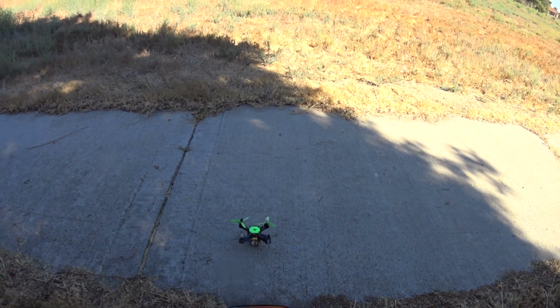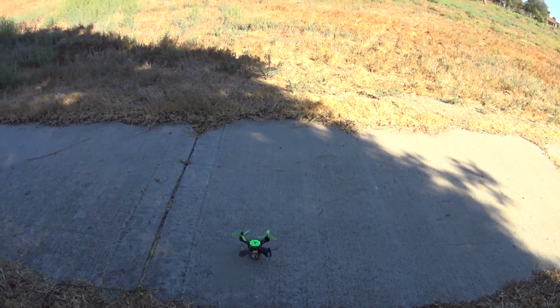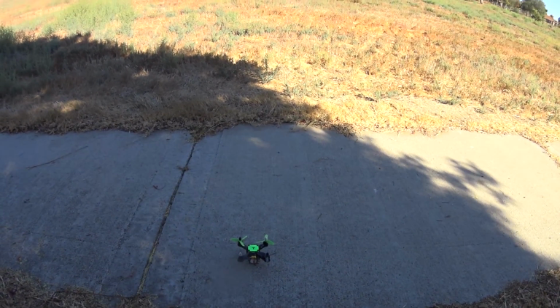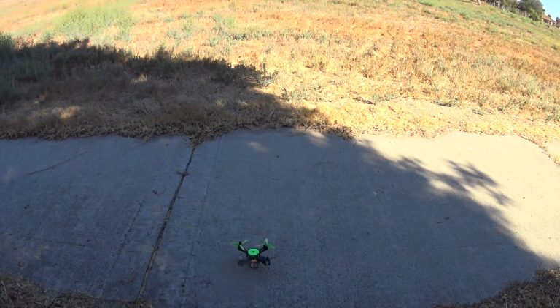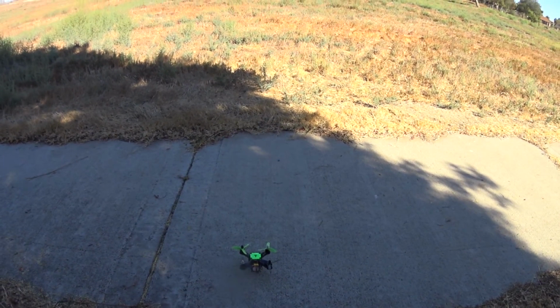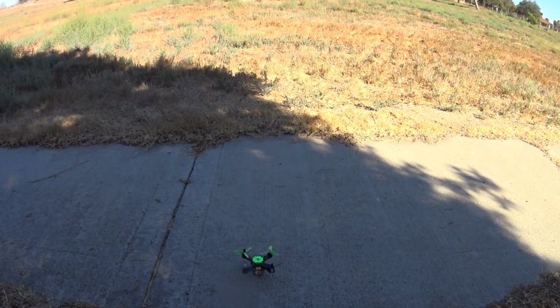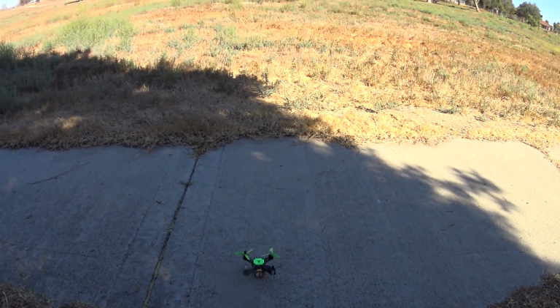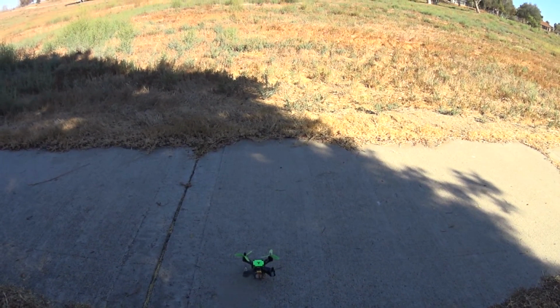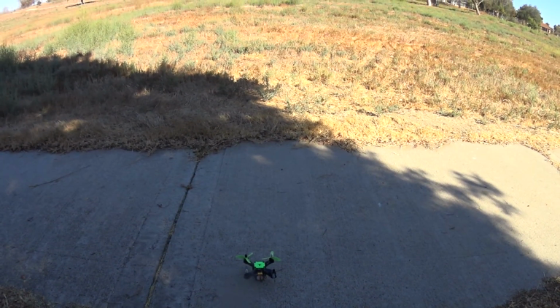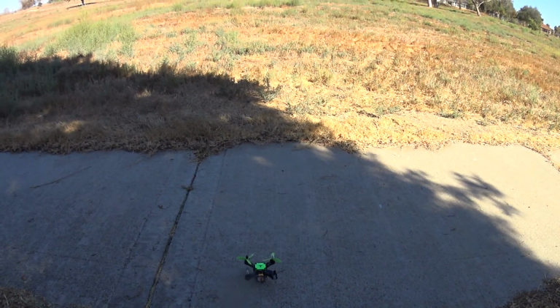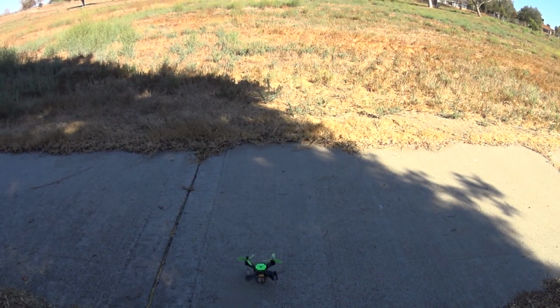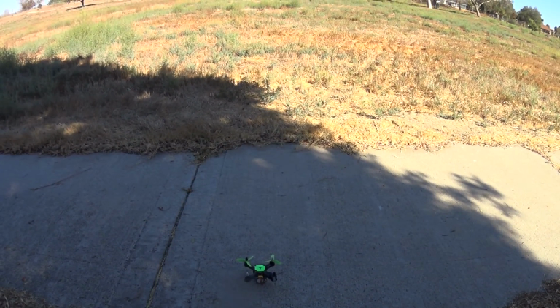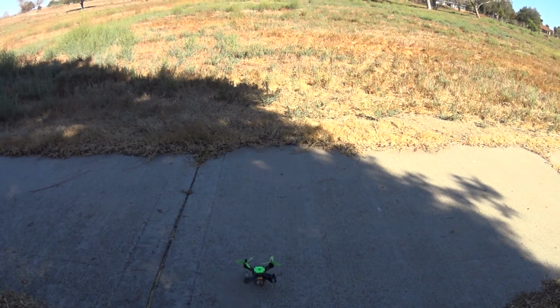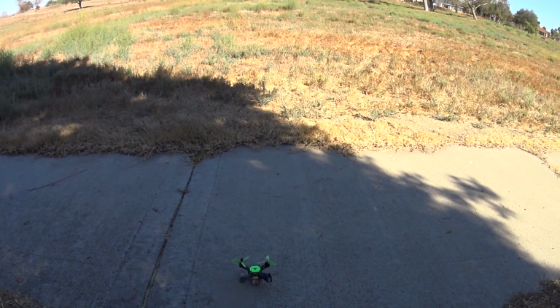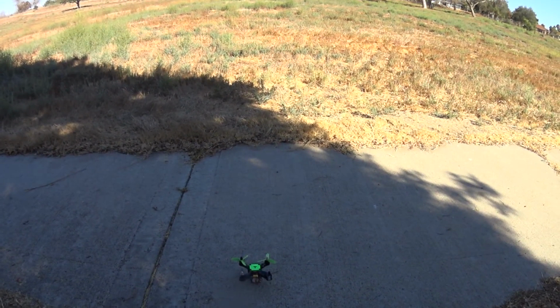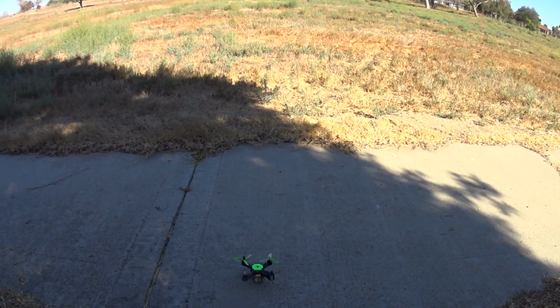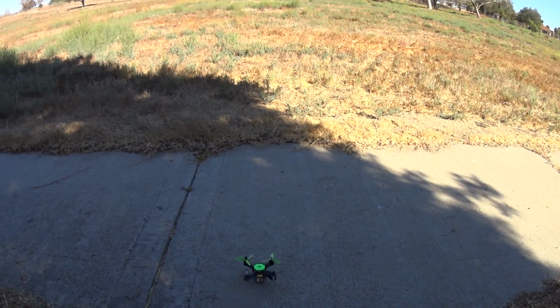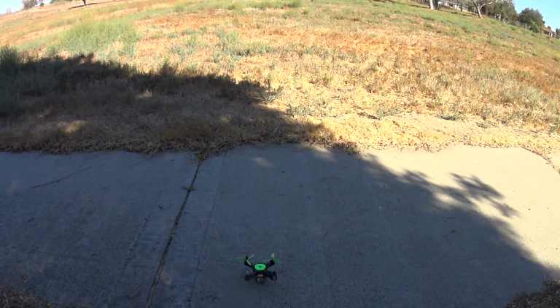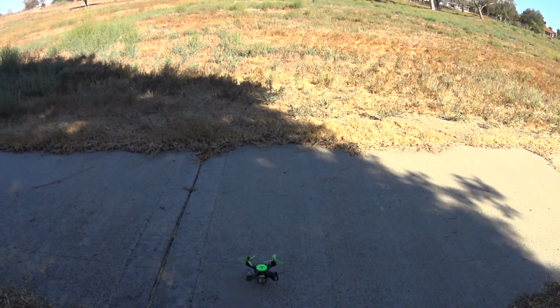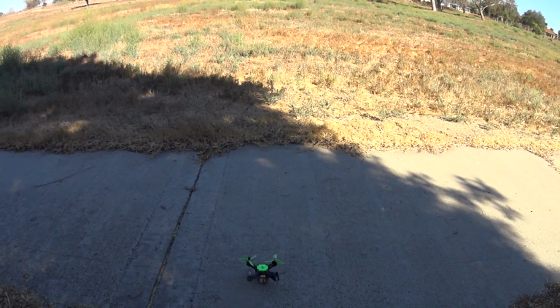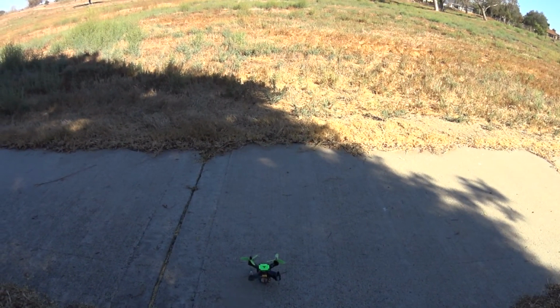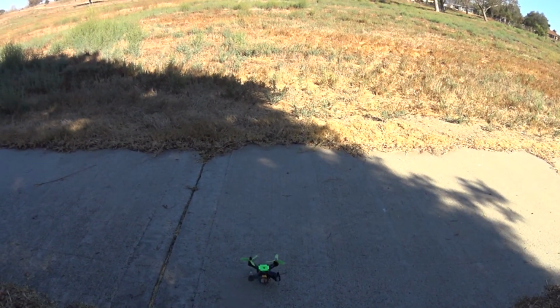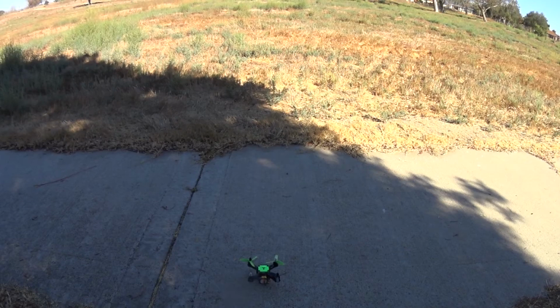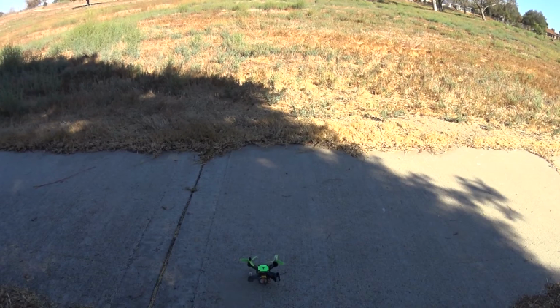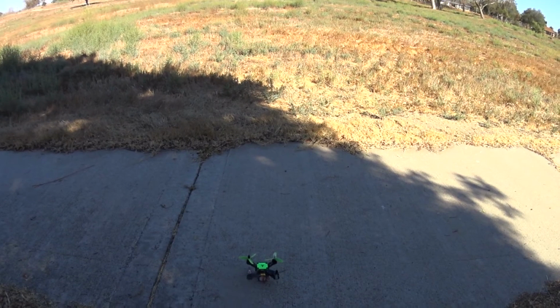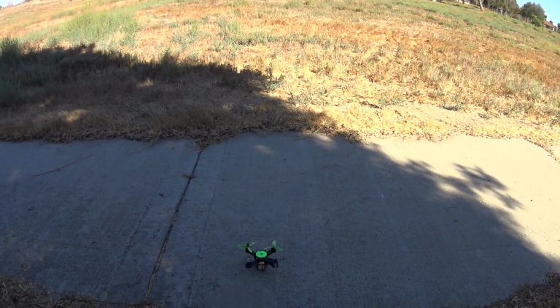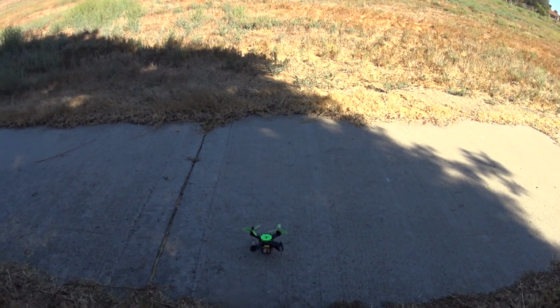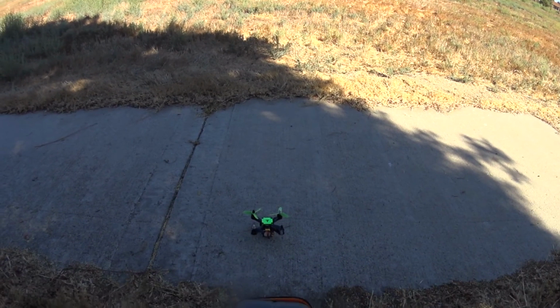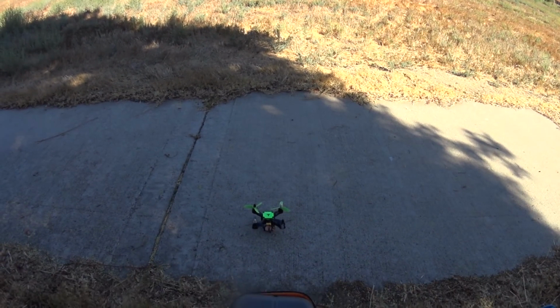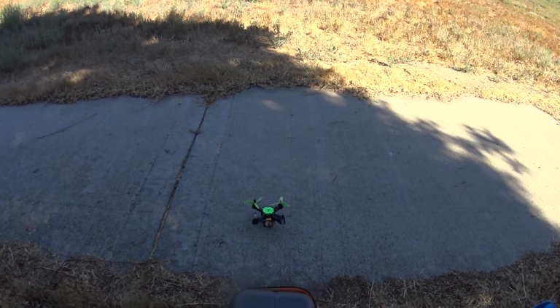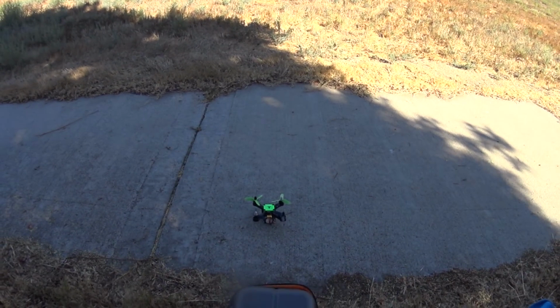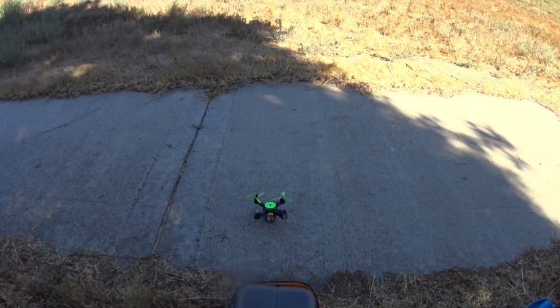It's a little lighter and it's so fun to fly with this little thing.